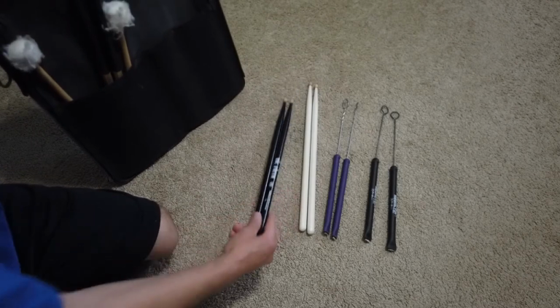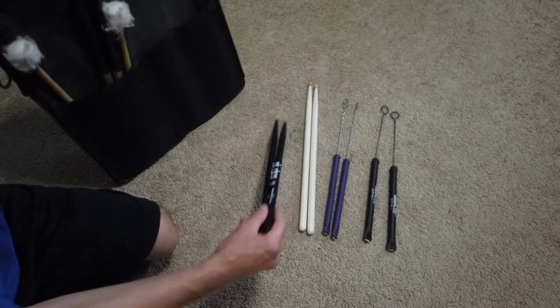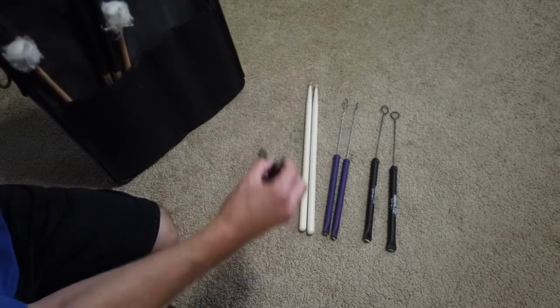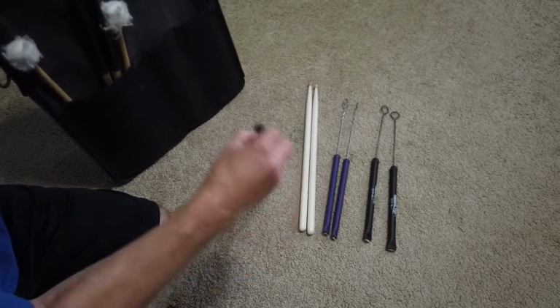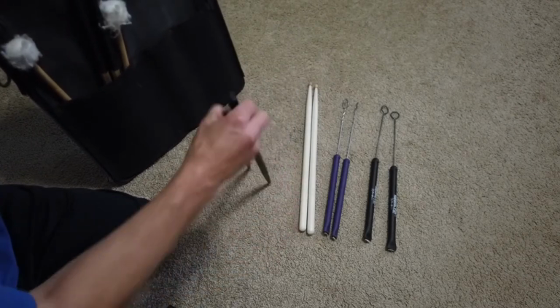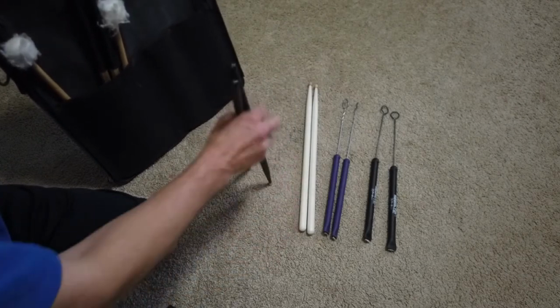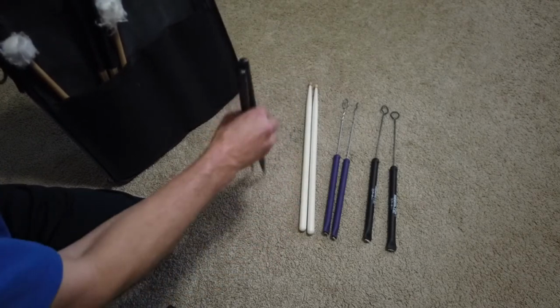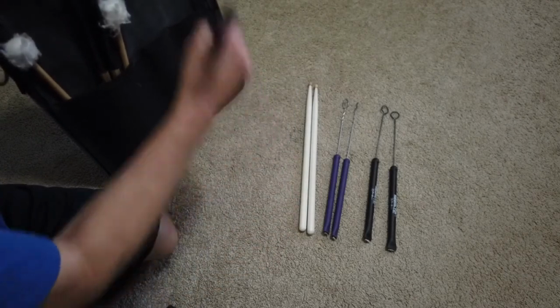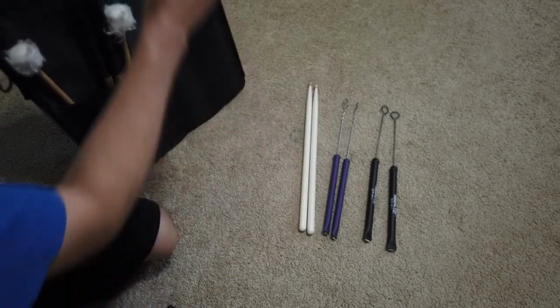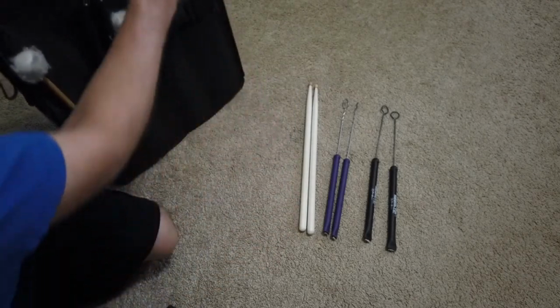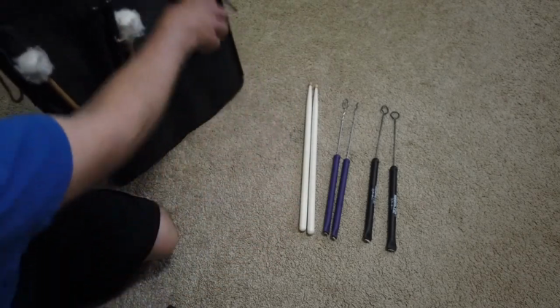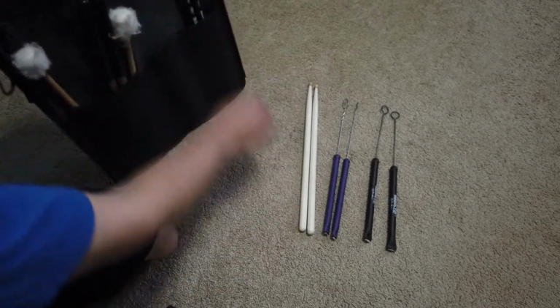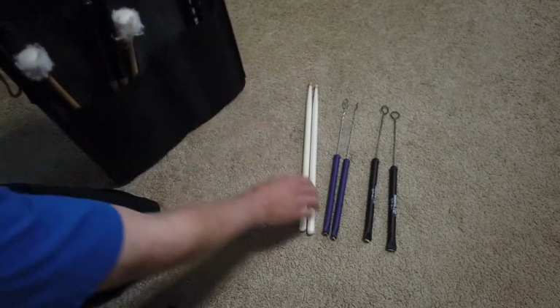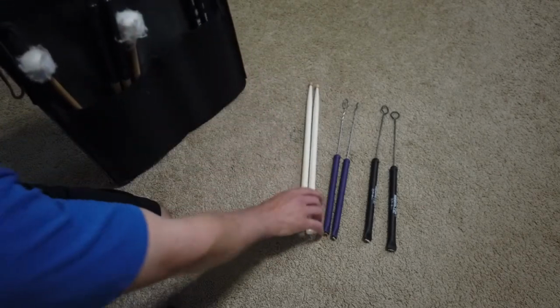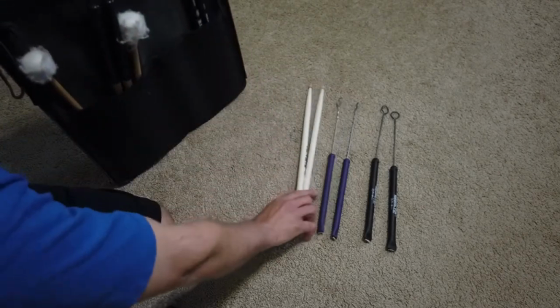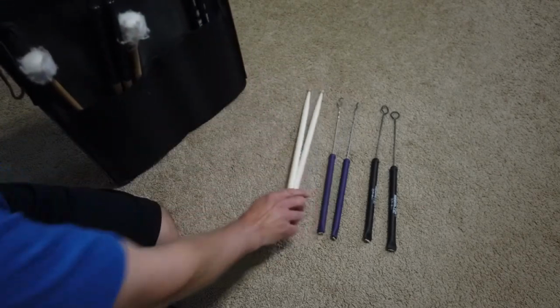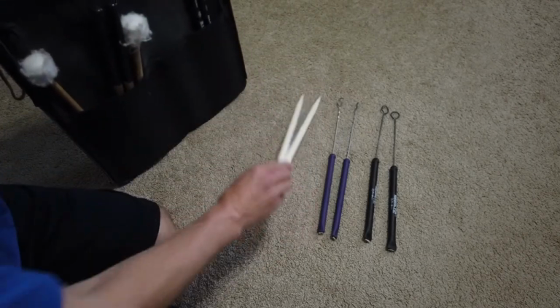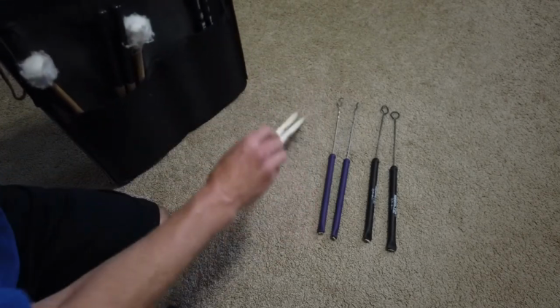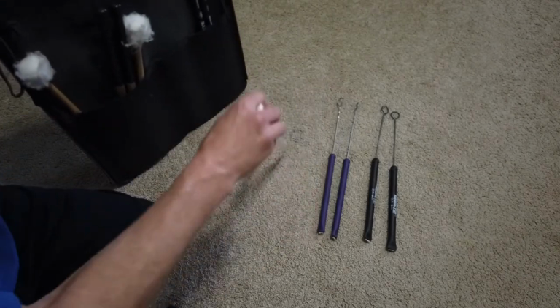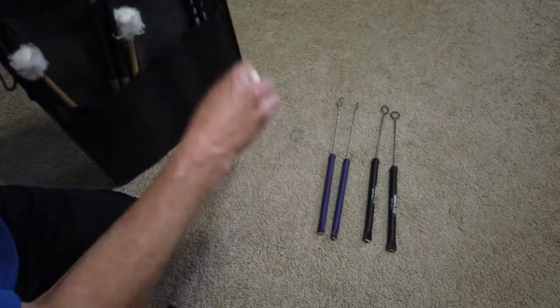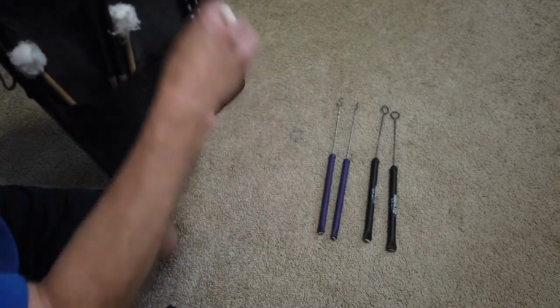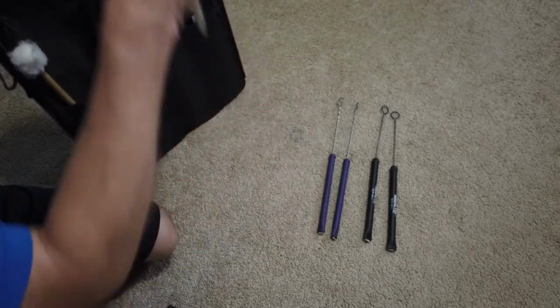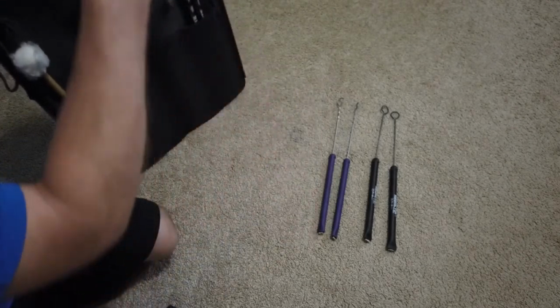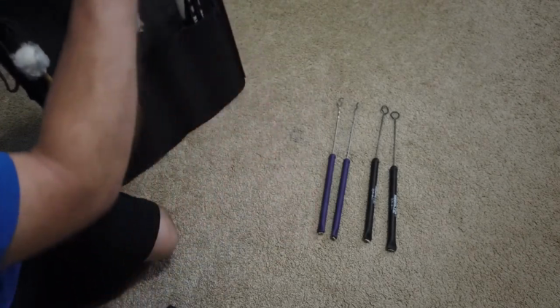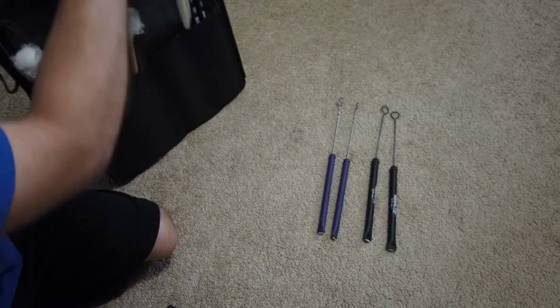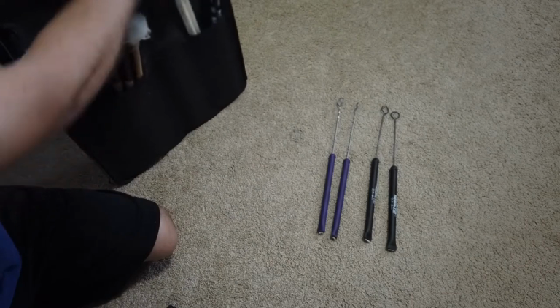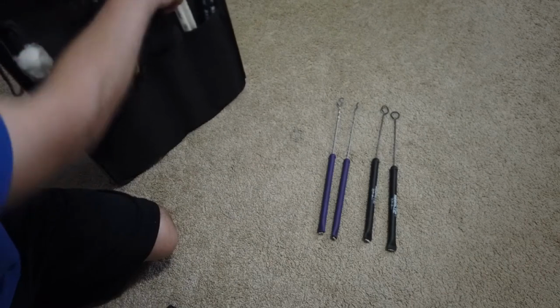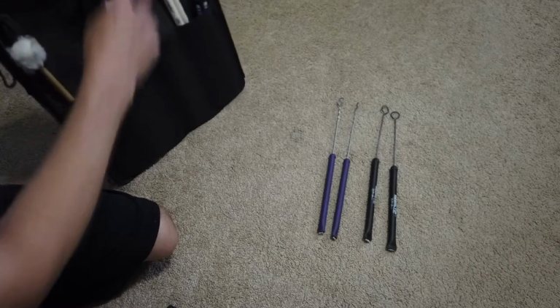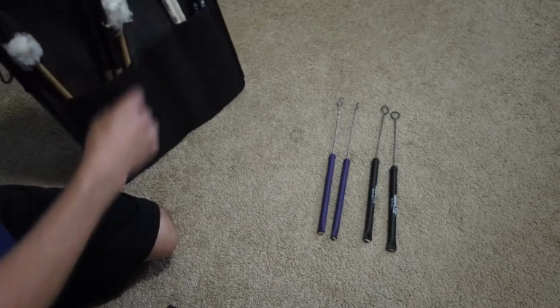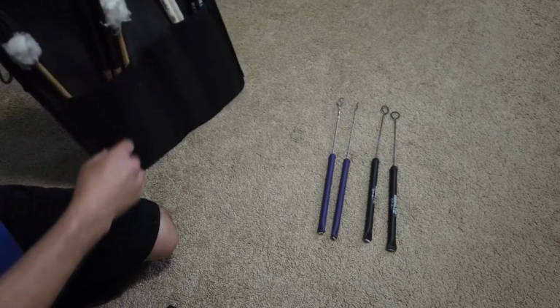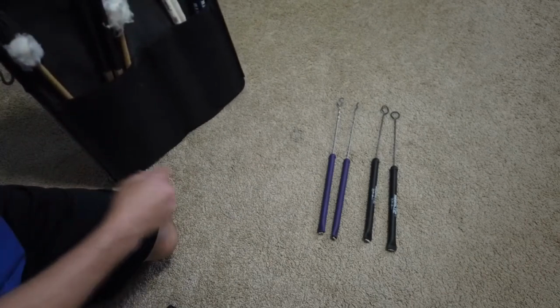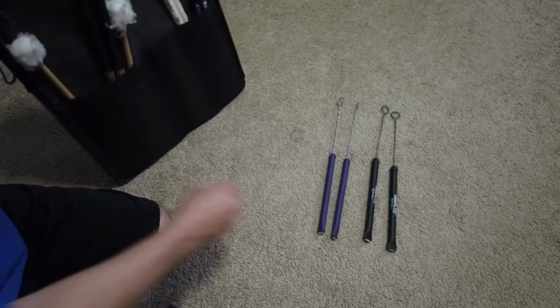Sticks. Backup sticks for when I drop them, which I always do.